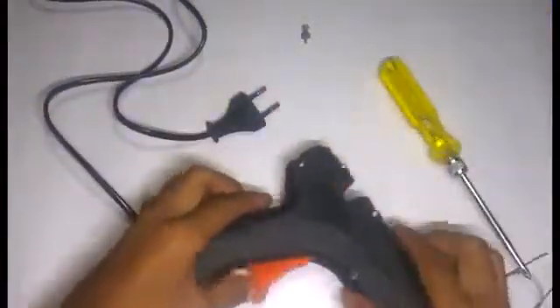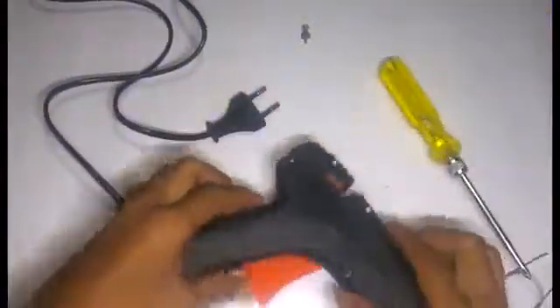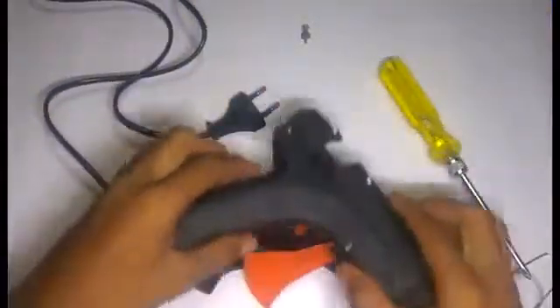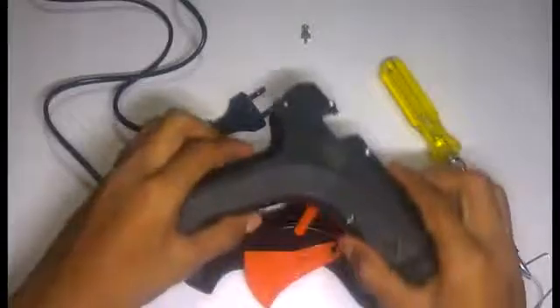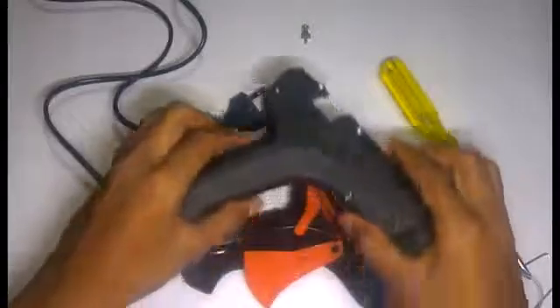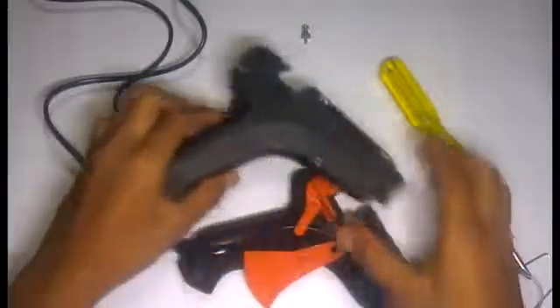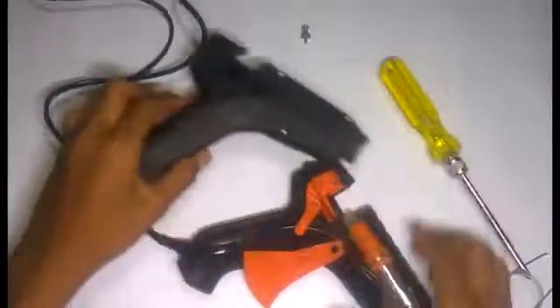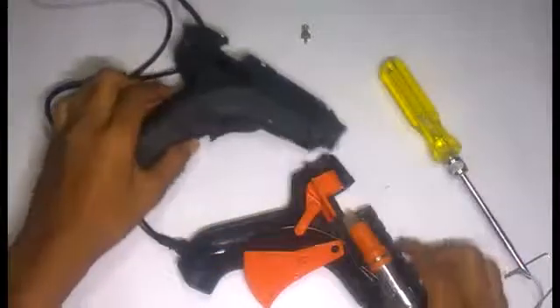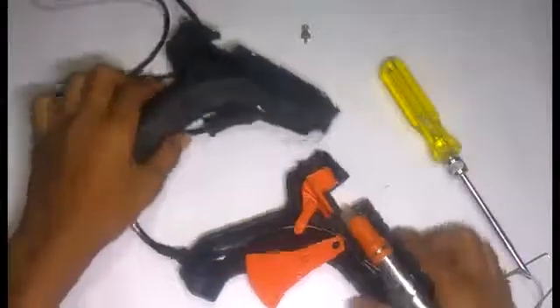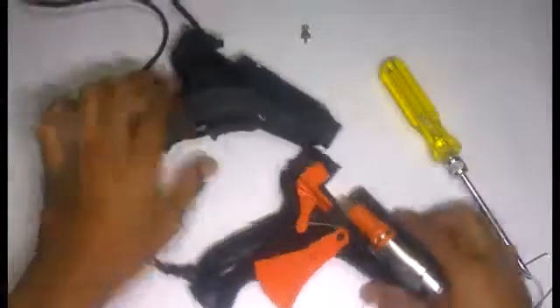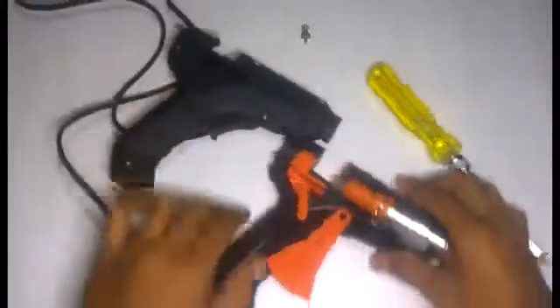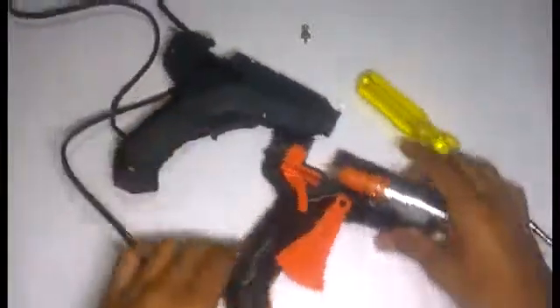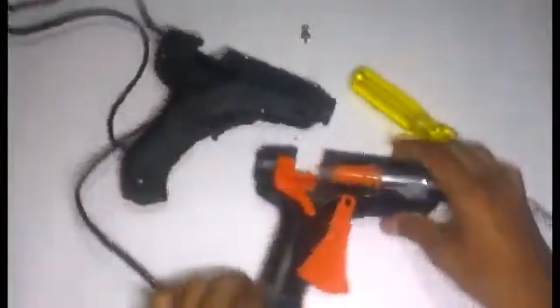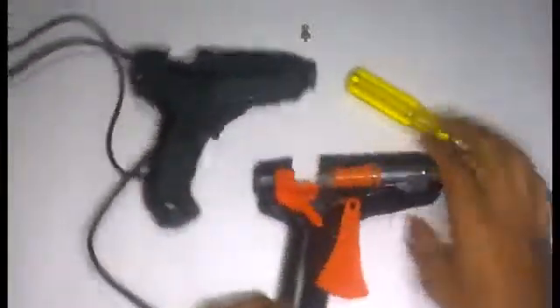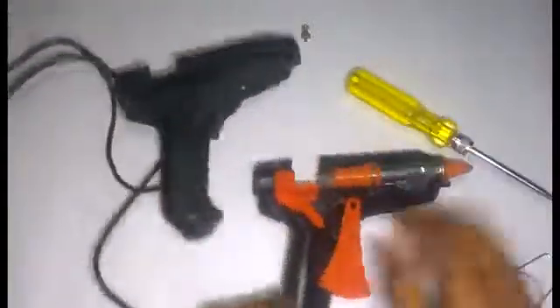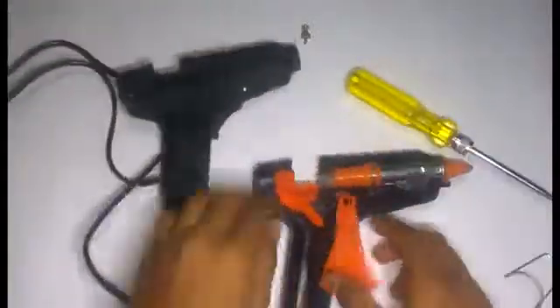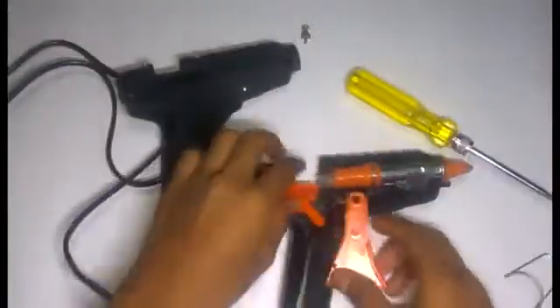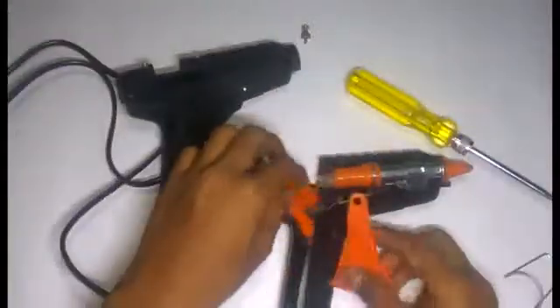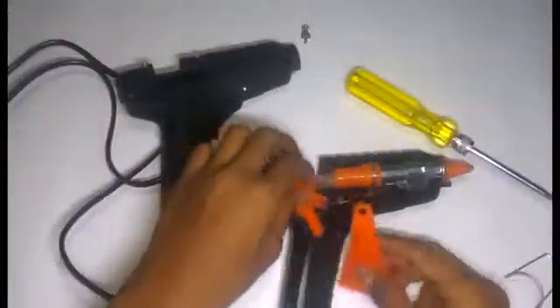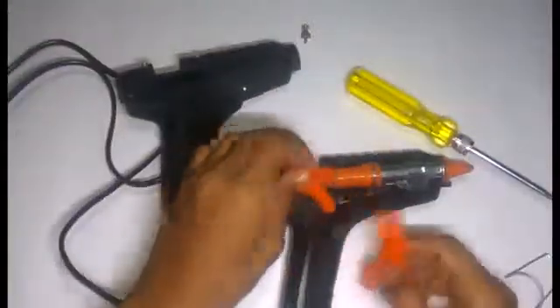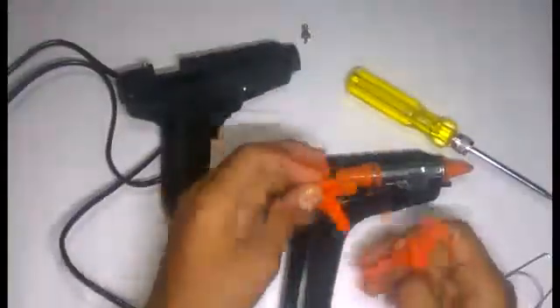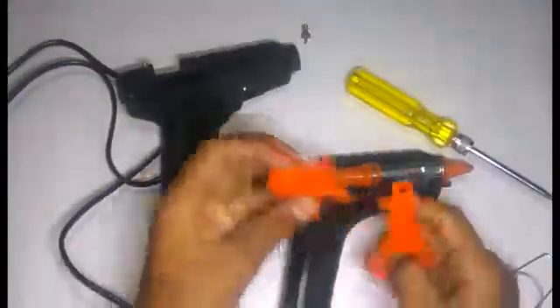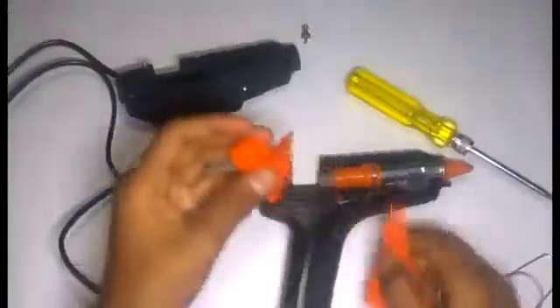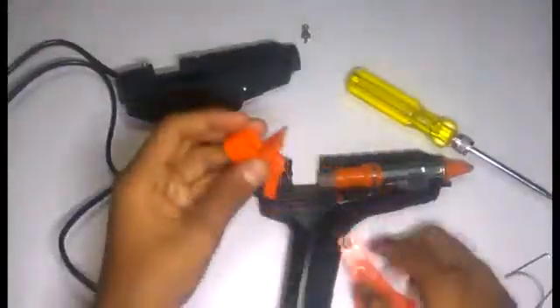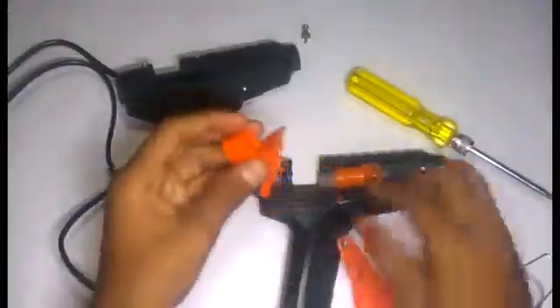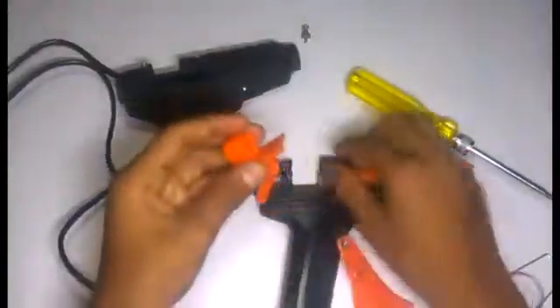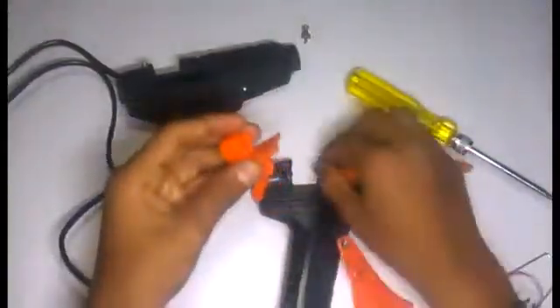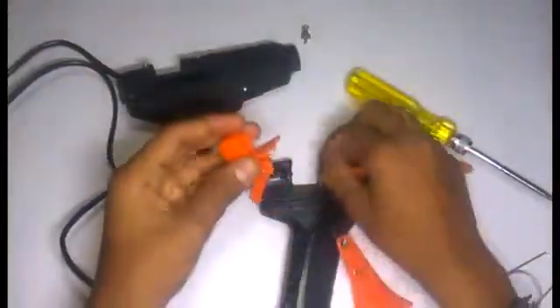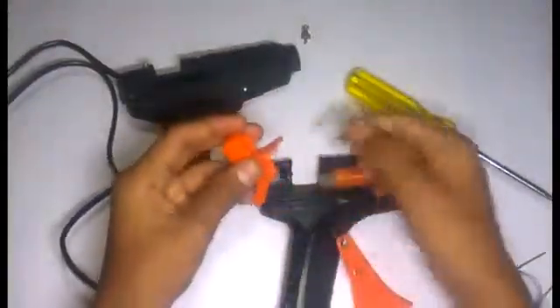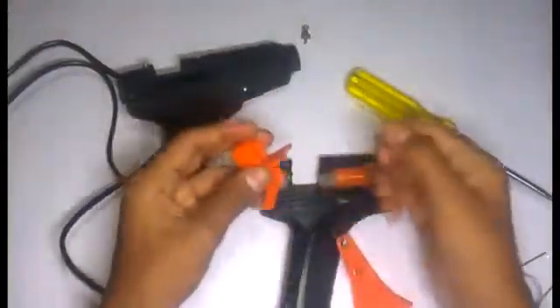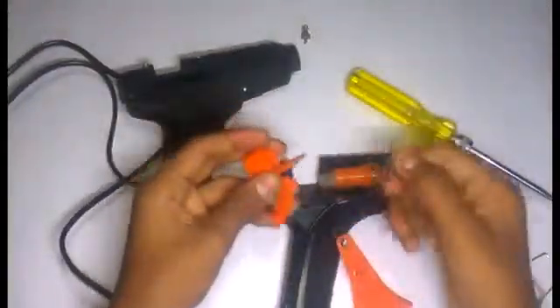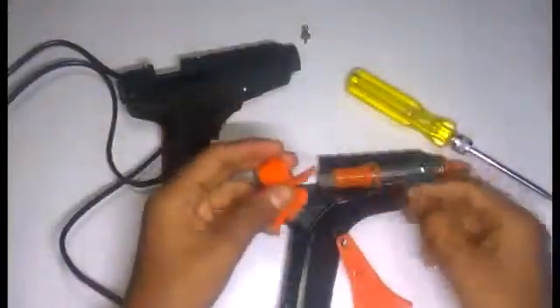I'm going to put it in my hand. The end is repaired. The spring is set.